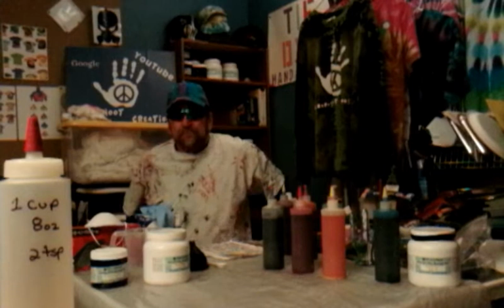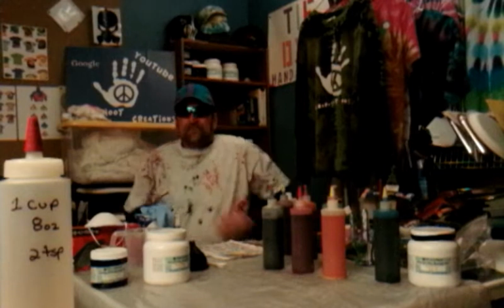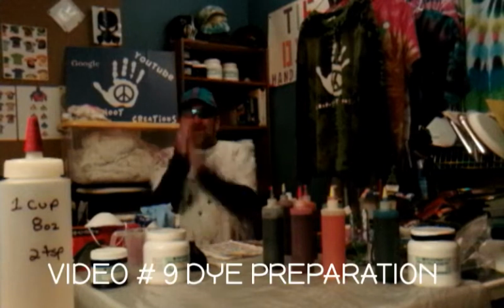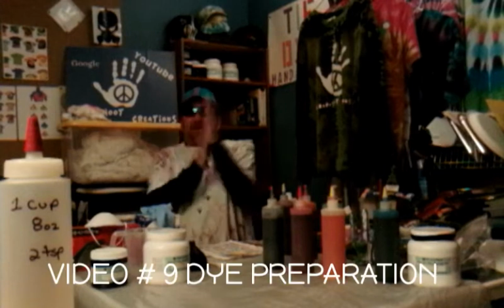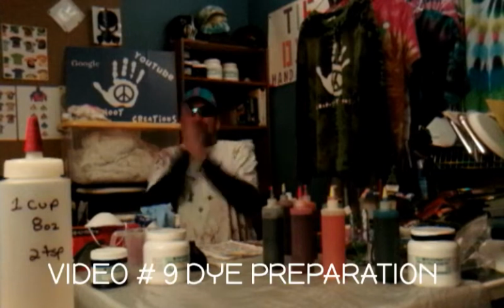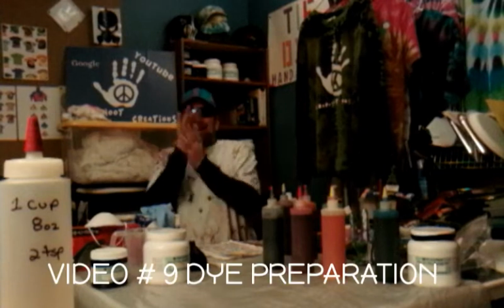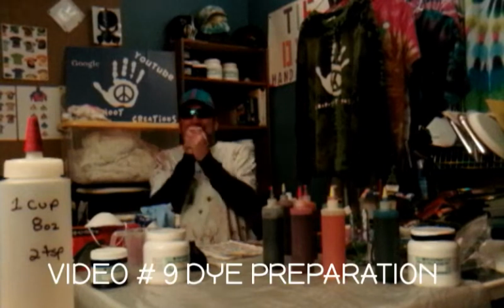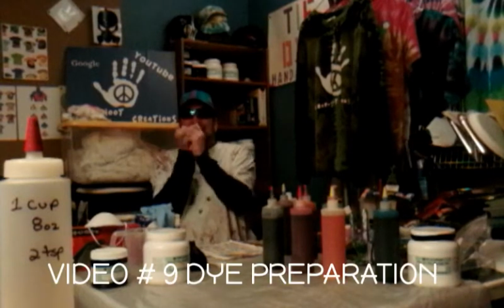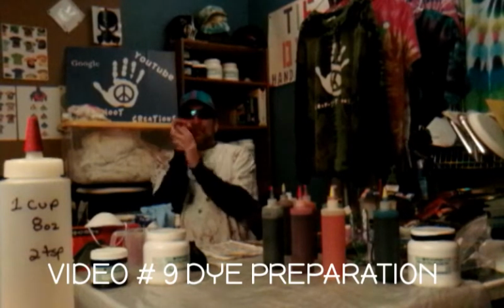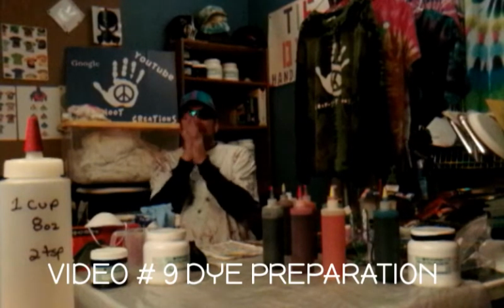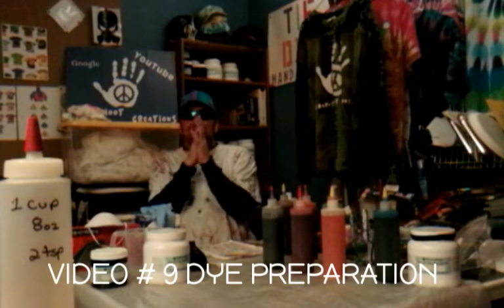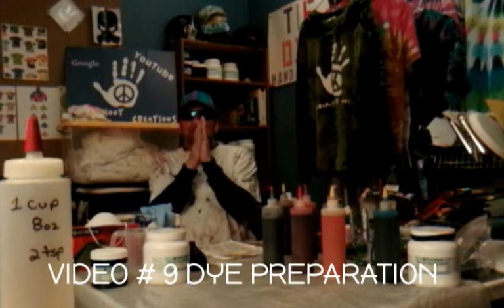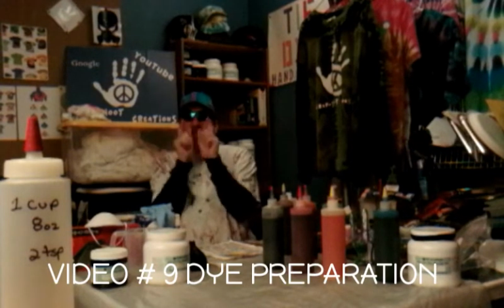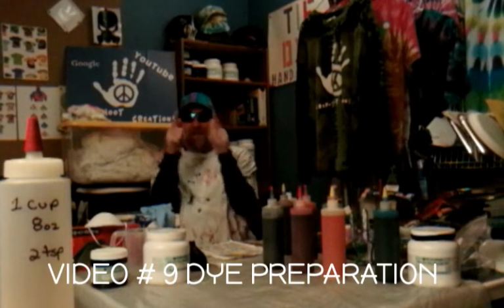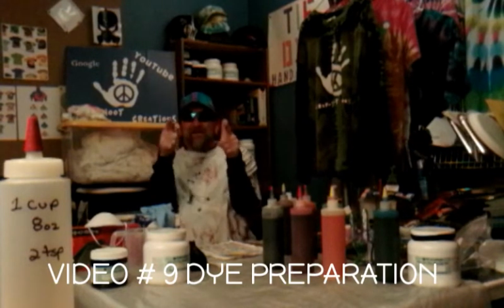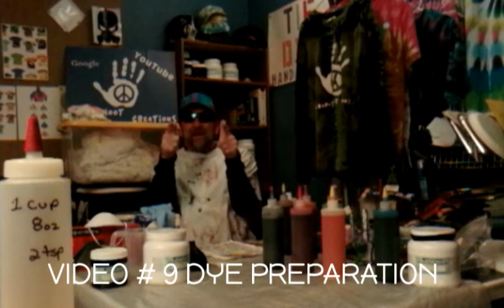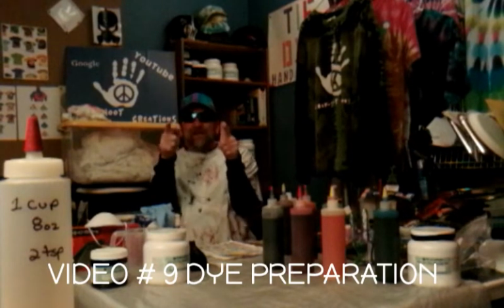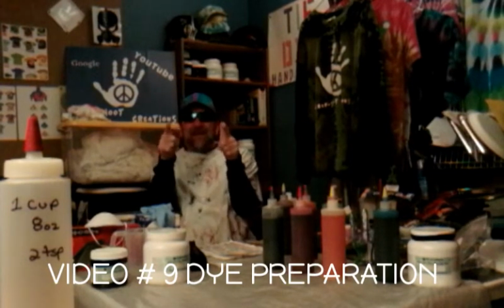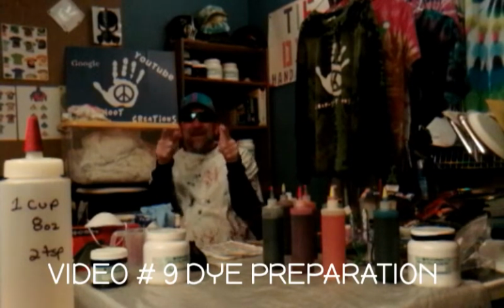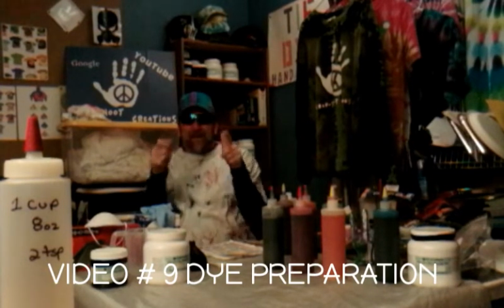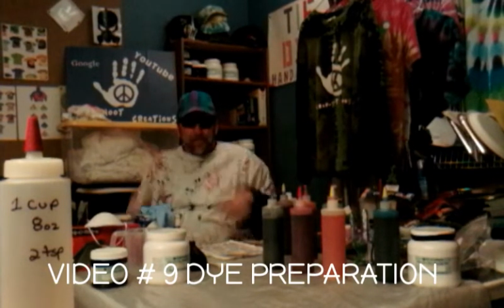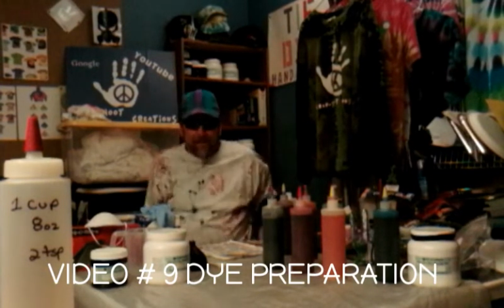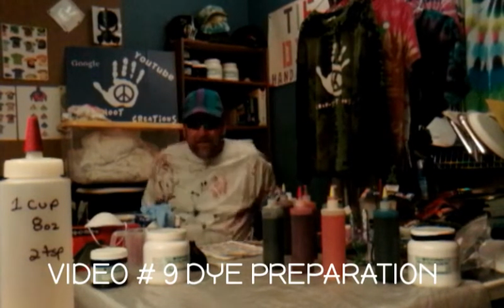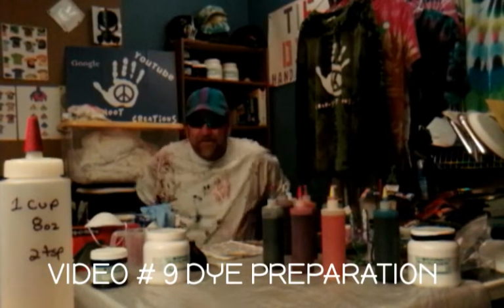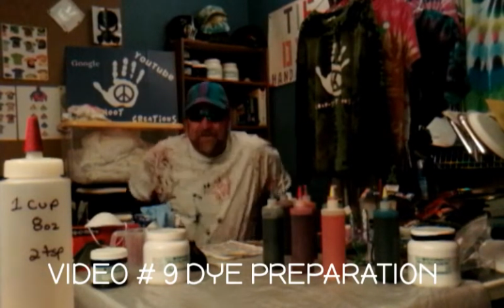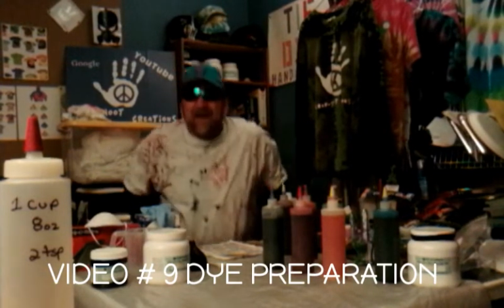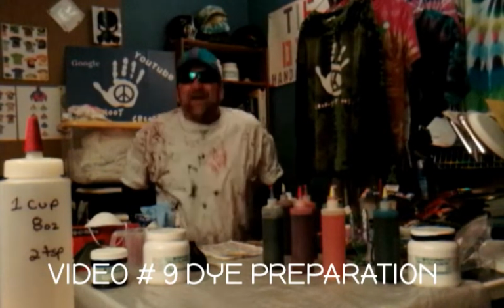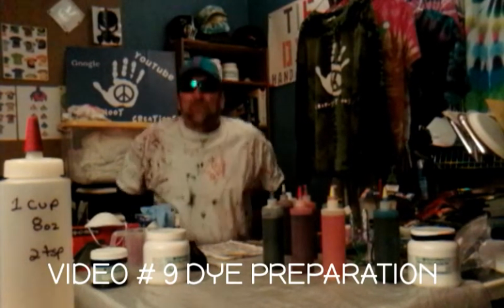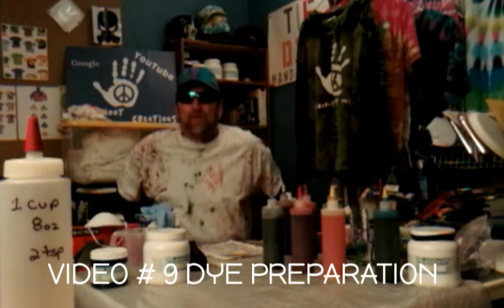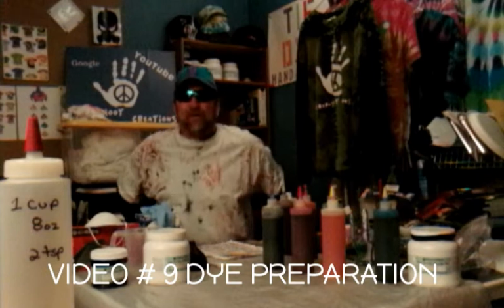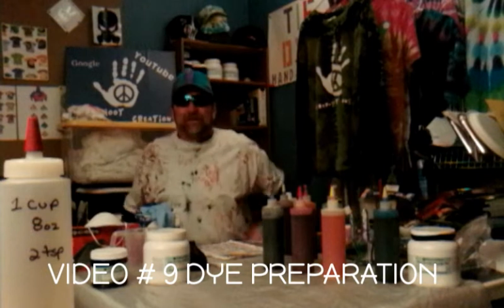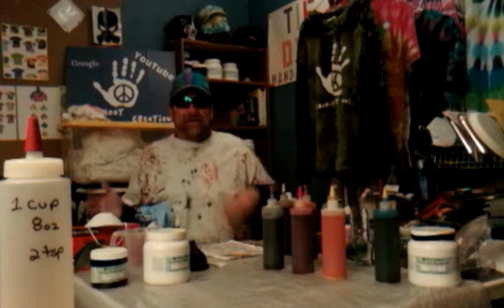All right, so here we go. Video number nine, preparing your dye. What are we going to need?